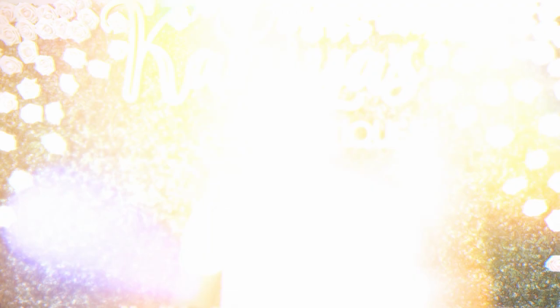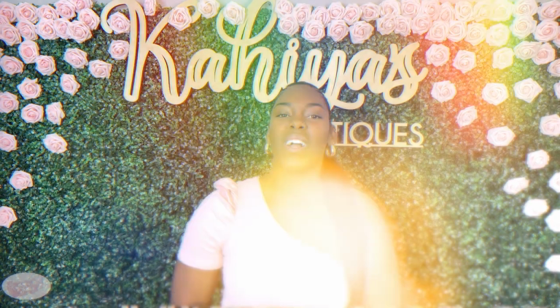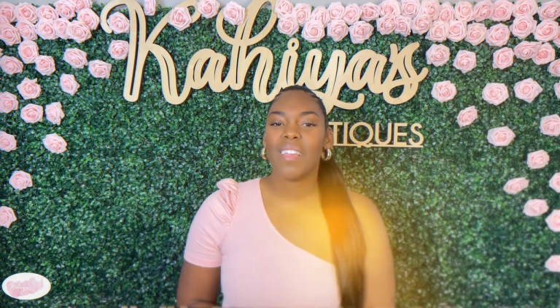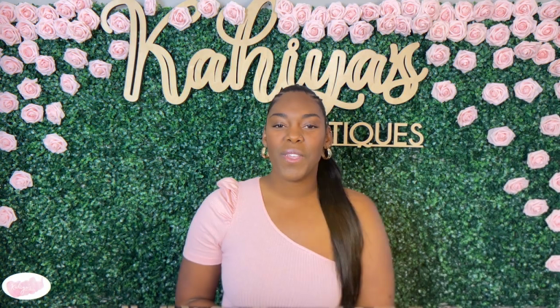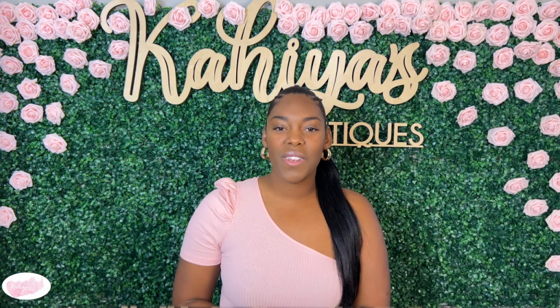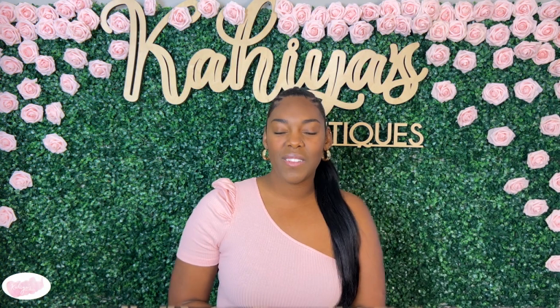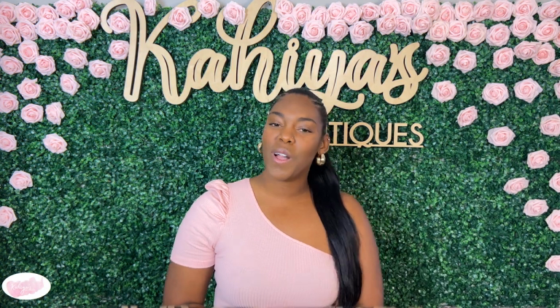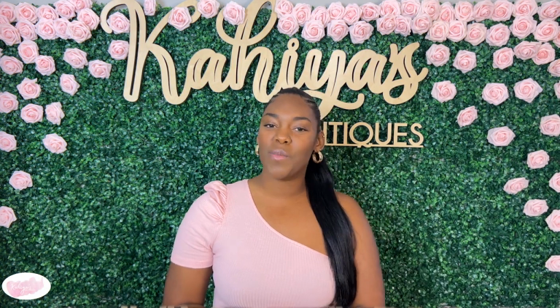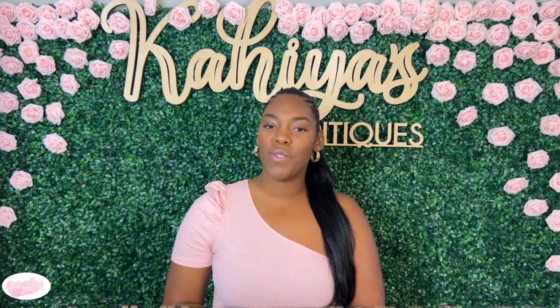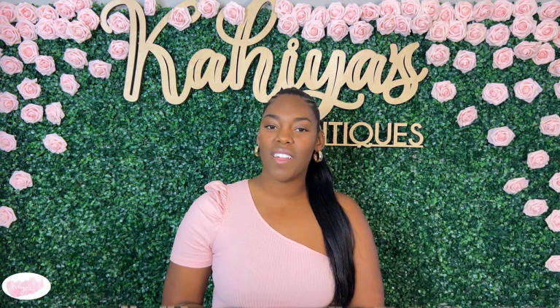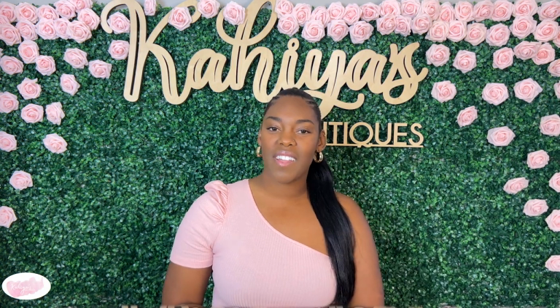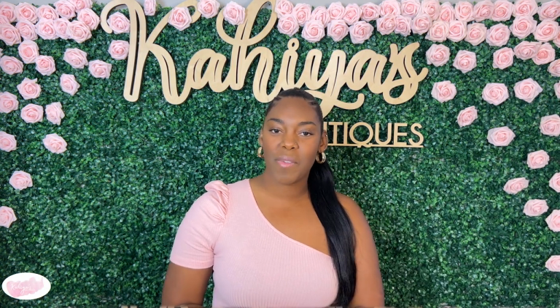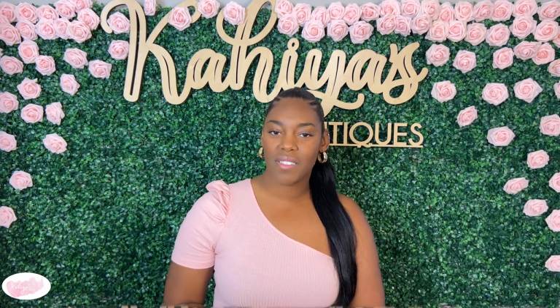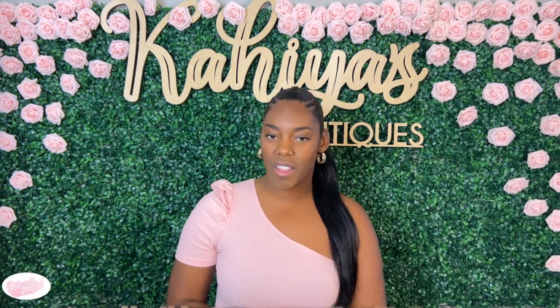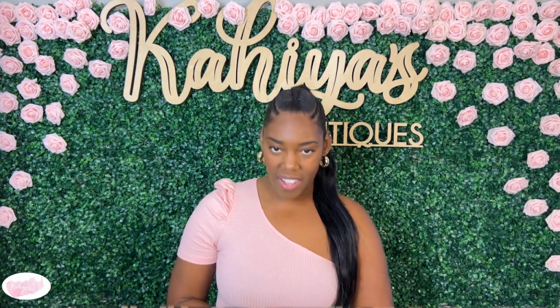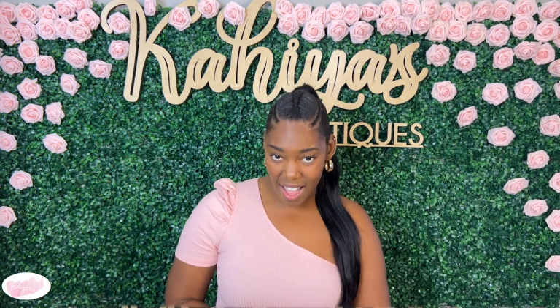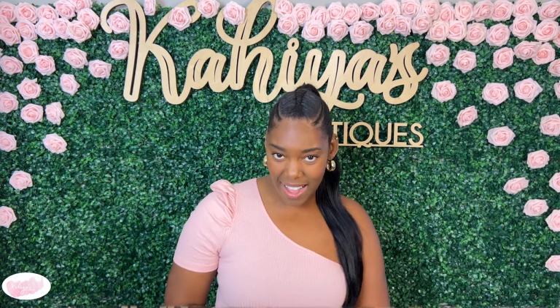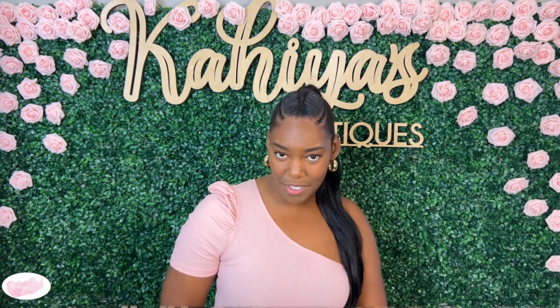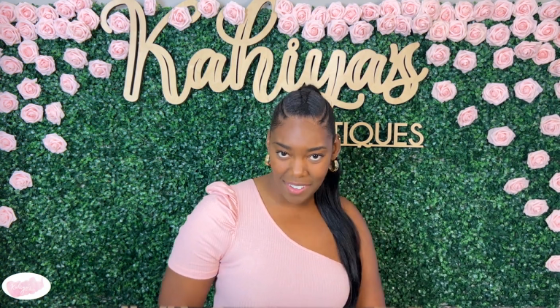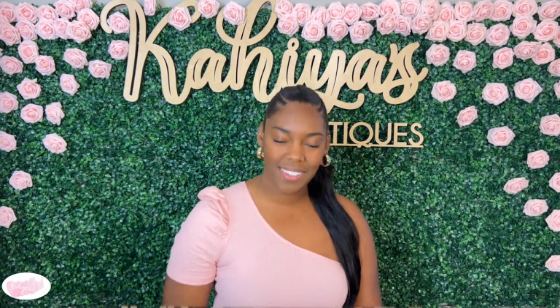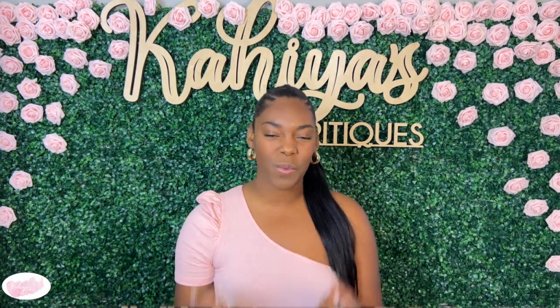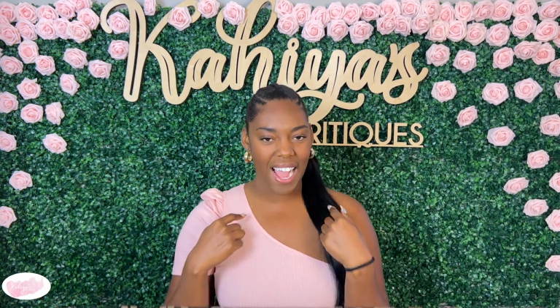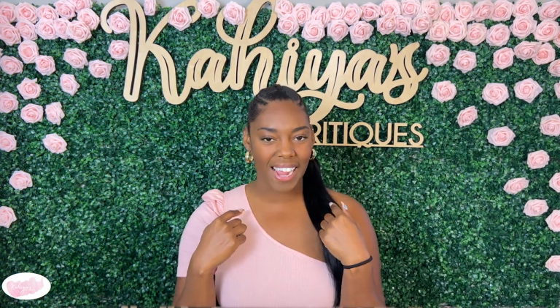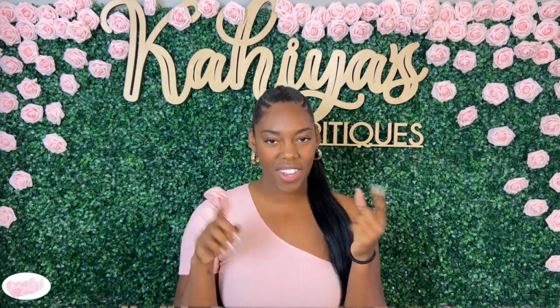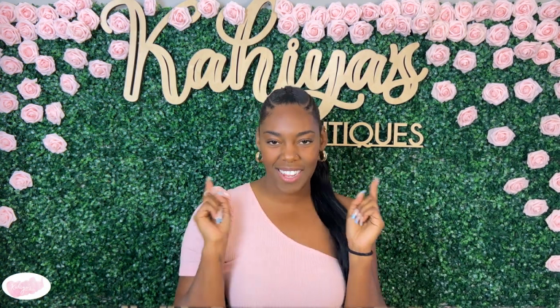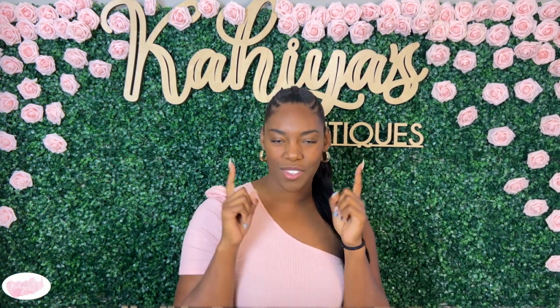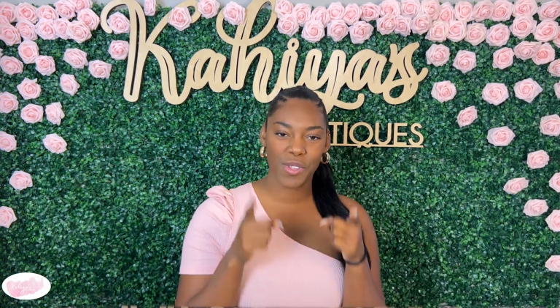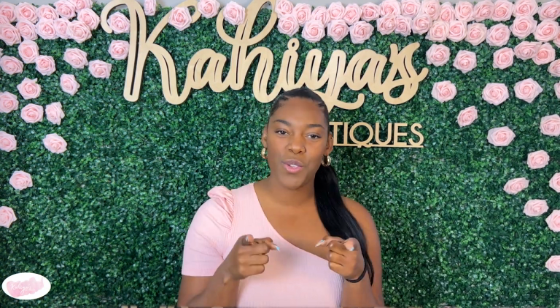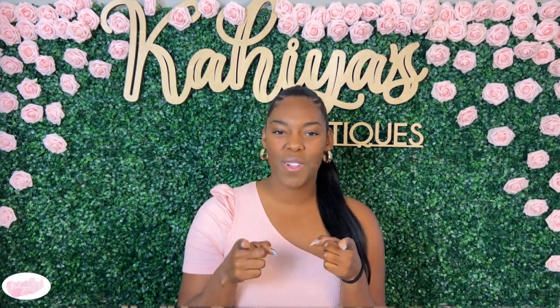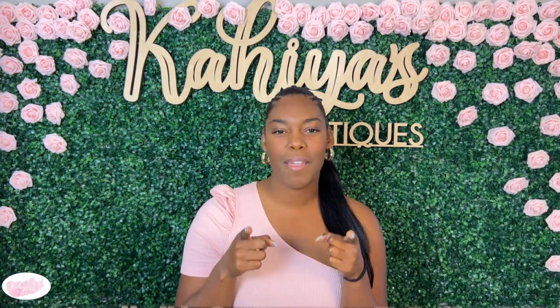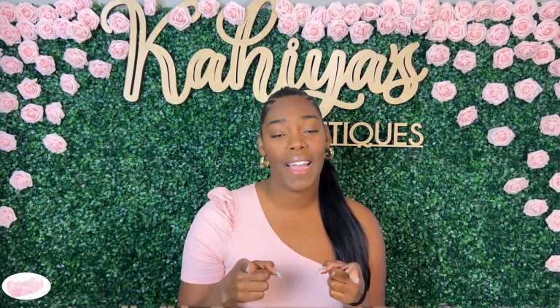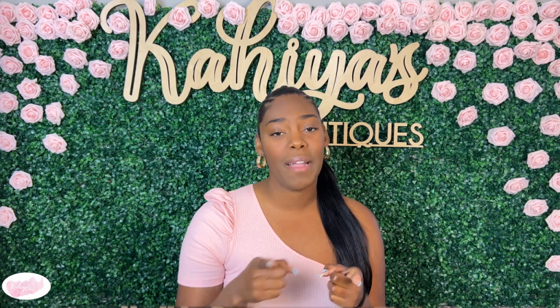What's up cuties? Welcome to another episode of Kahaya's Critiques where I try it so you can buy it.